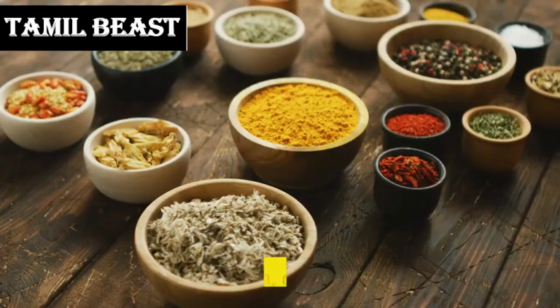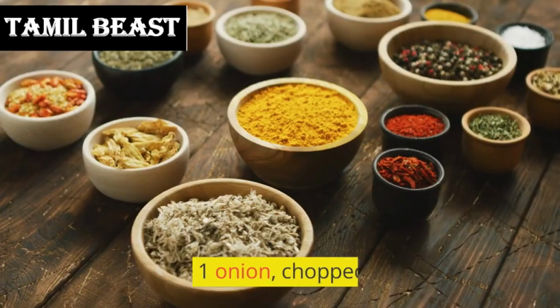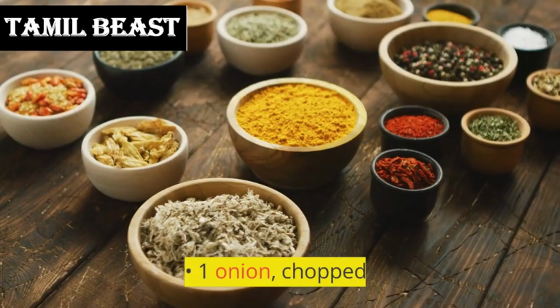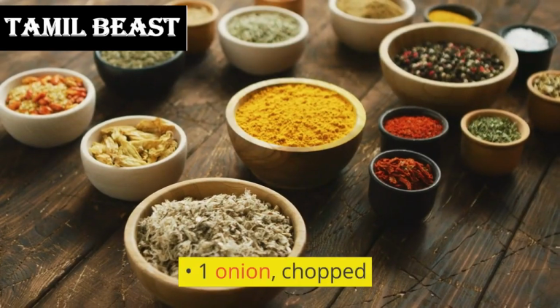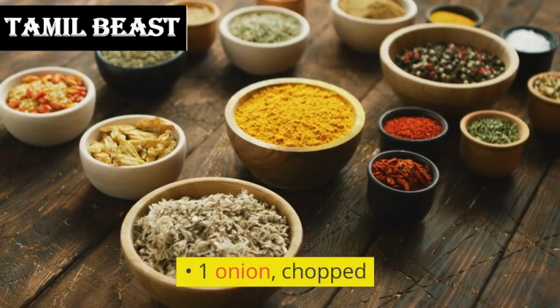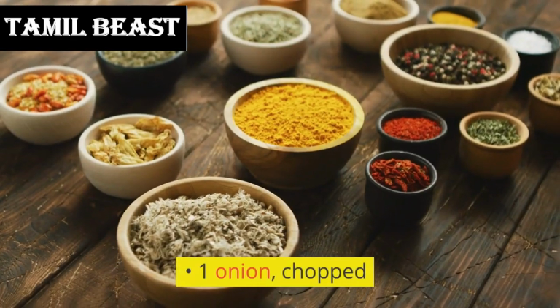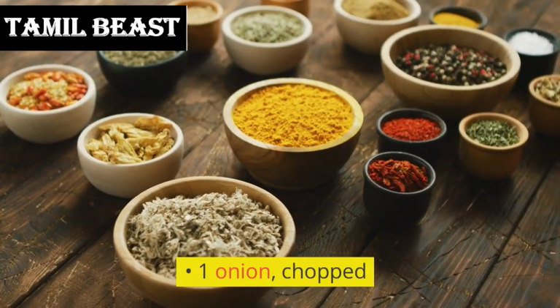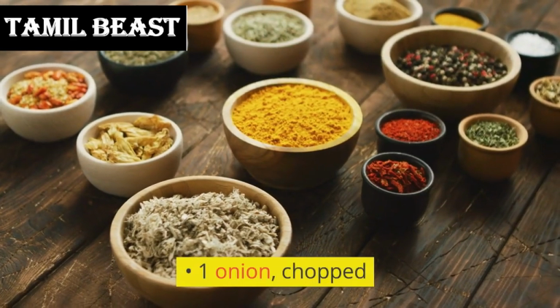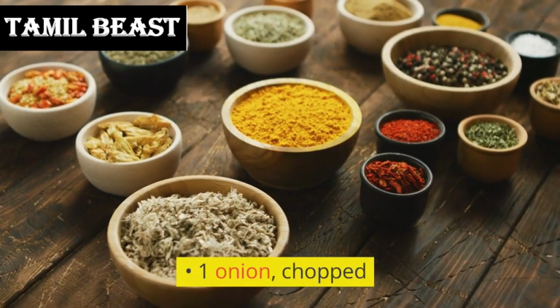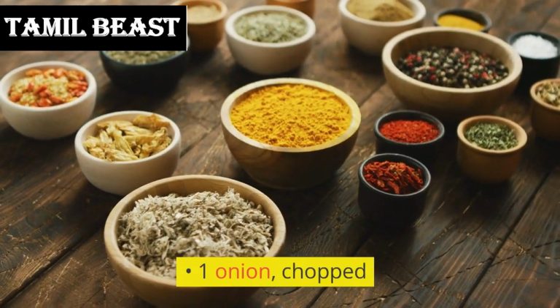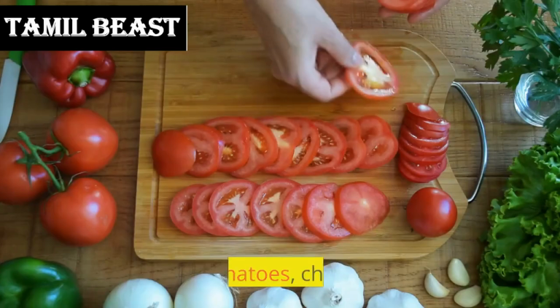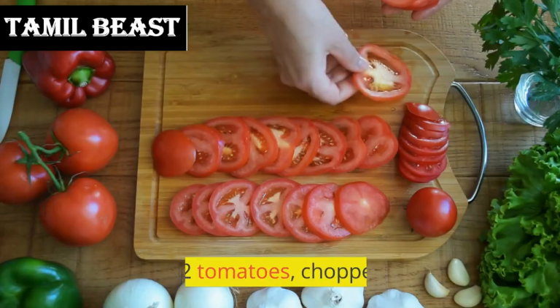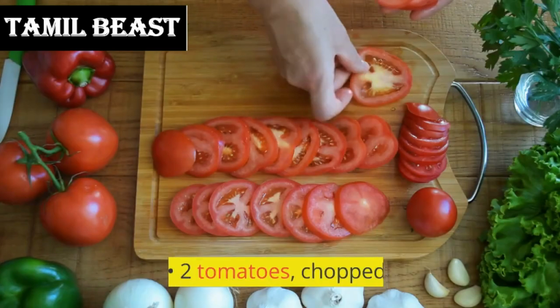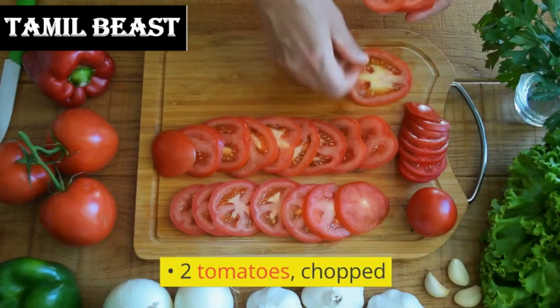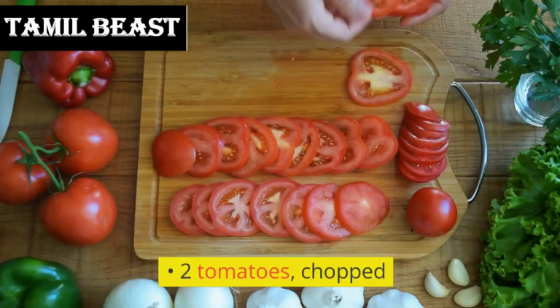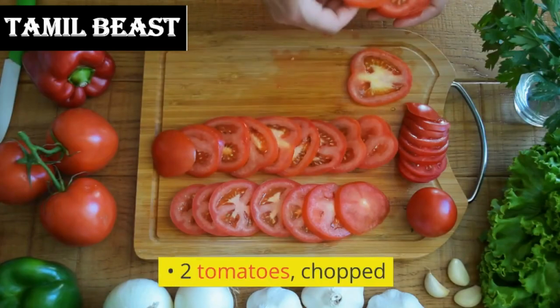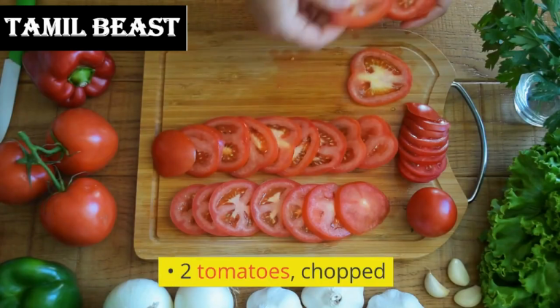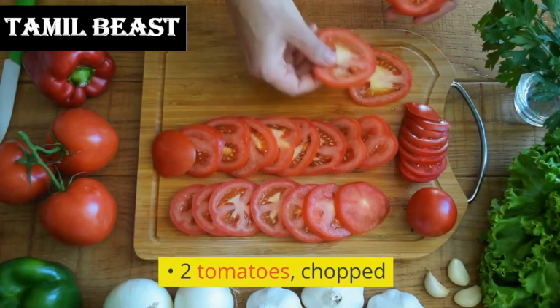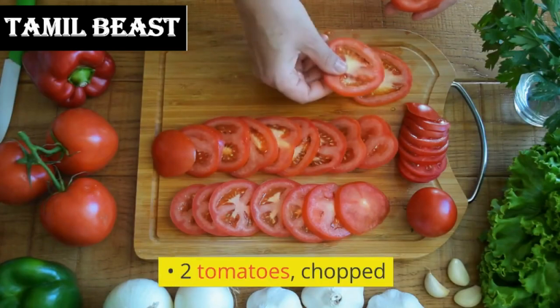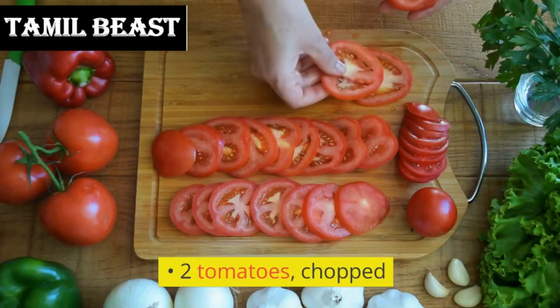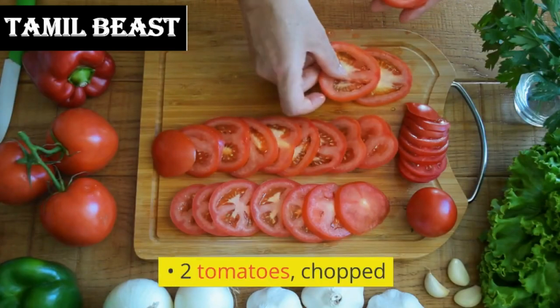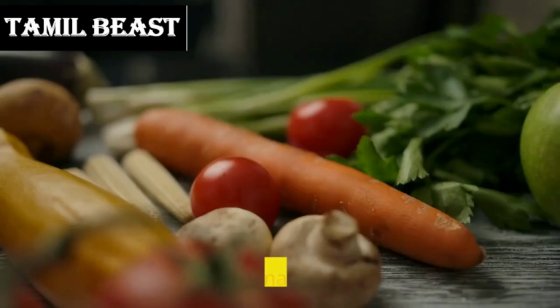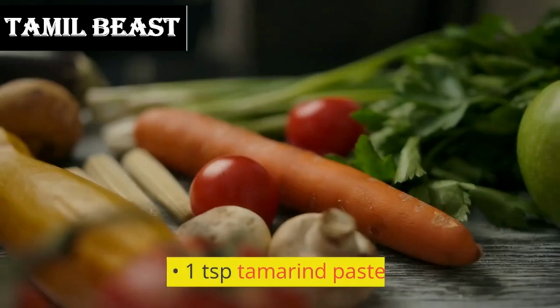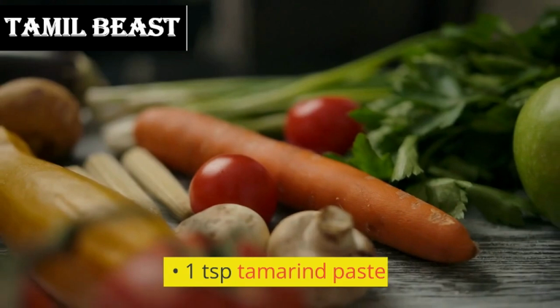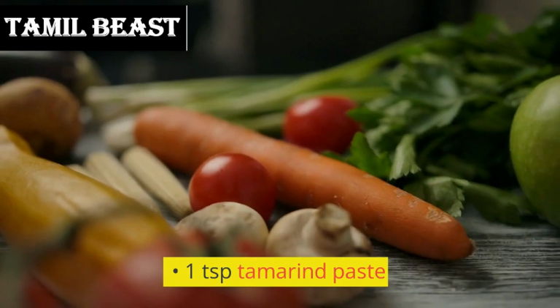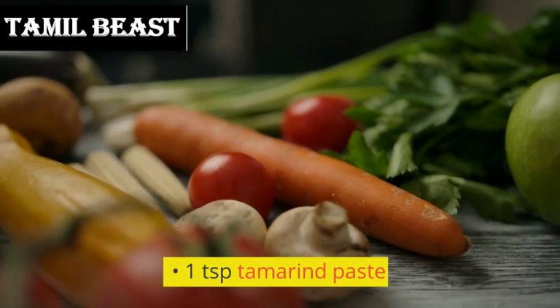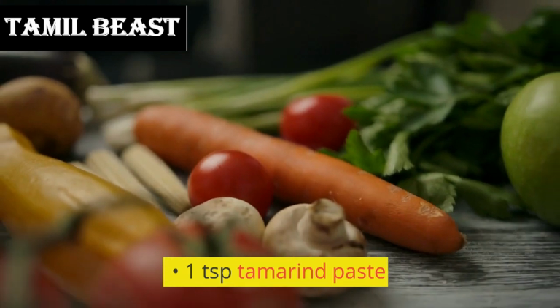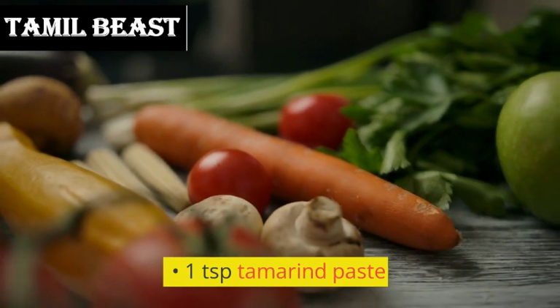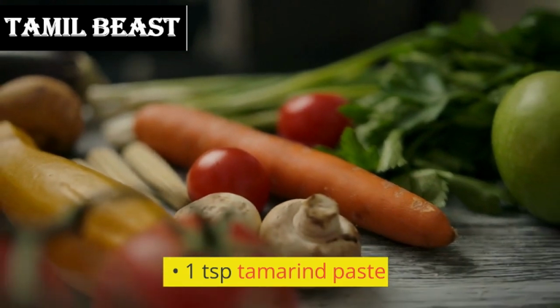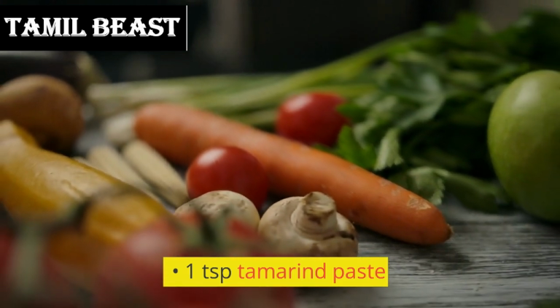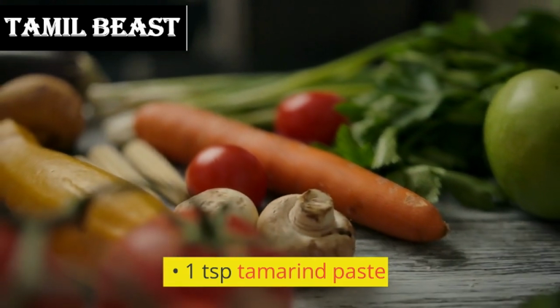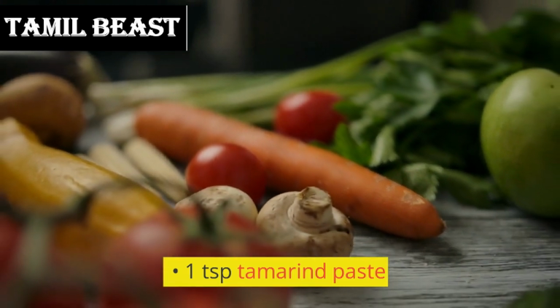1 onion, chopped. 2 tomatoes, chopped. 1 teaspoon tamarind paste.